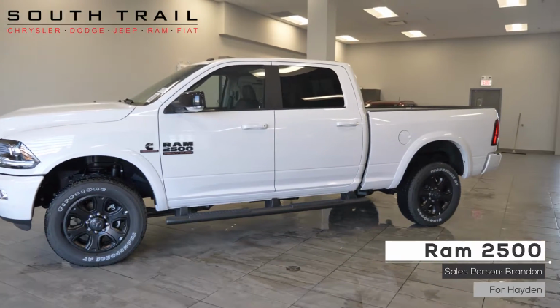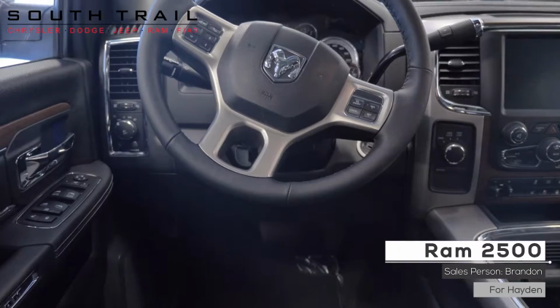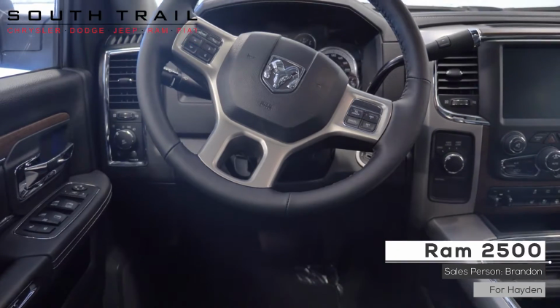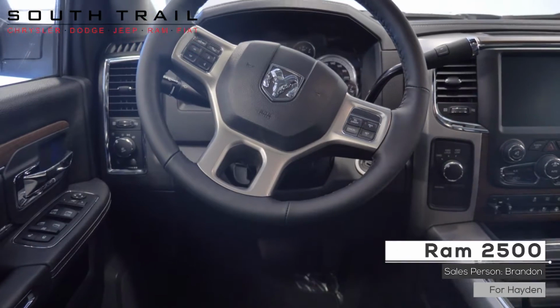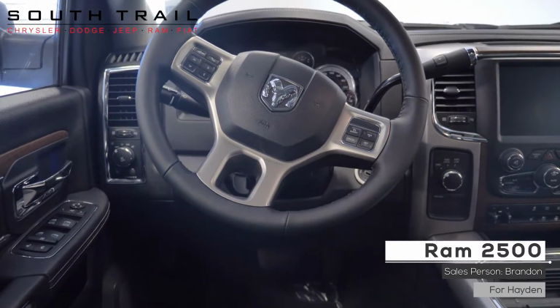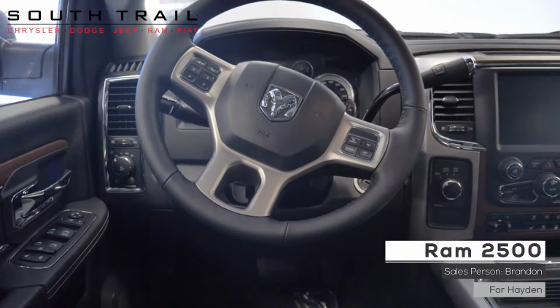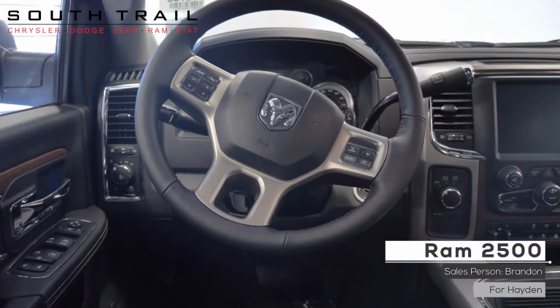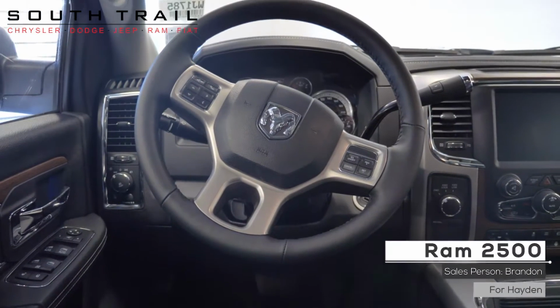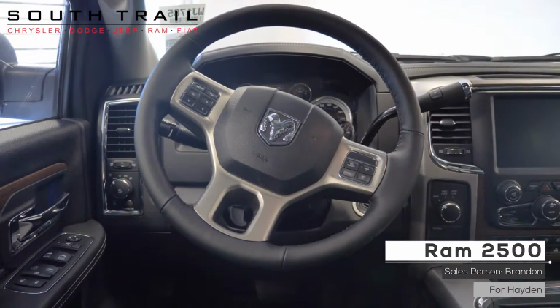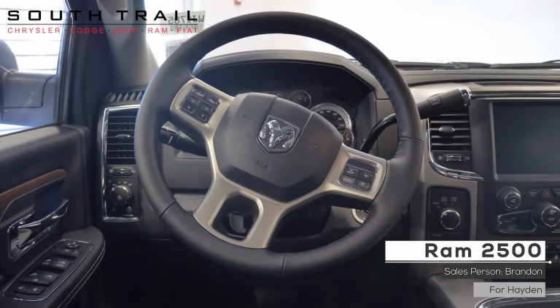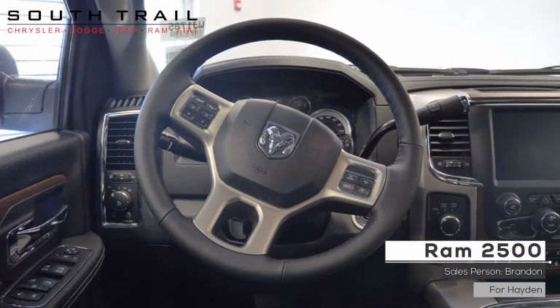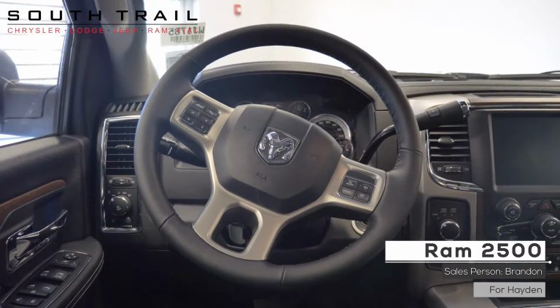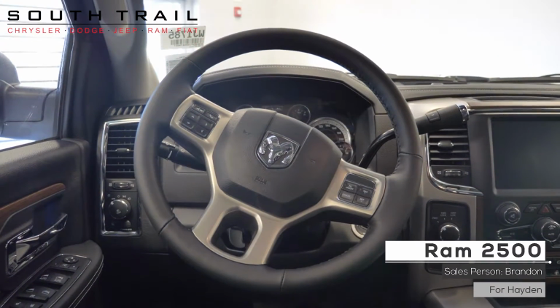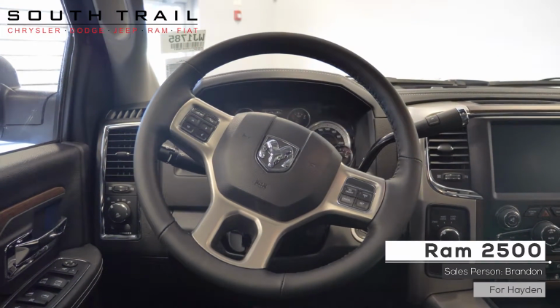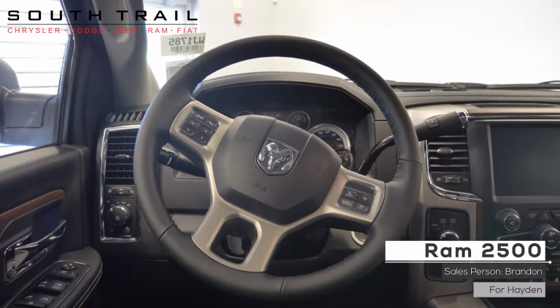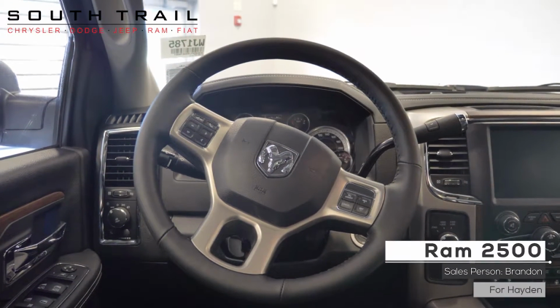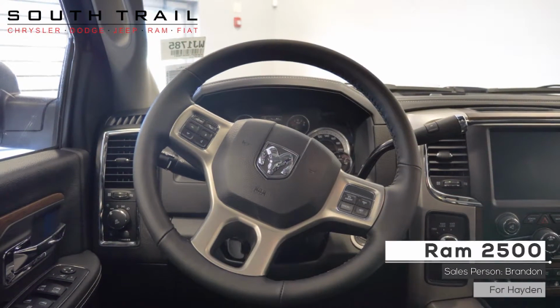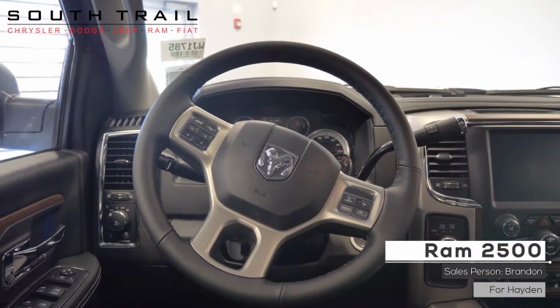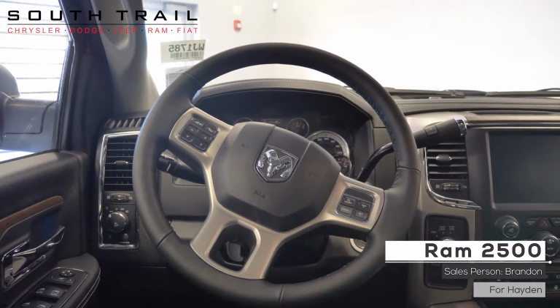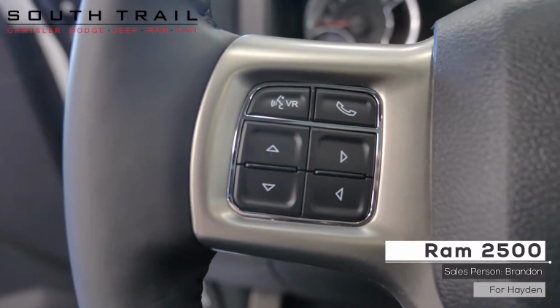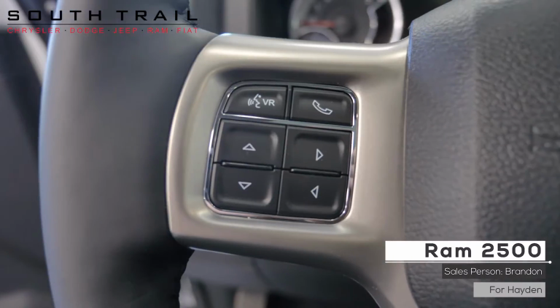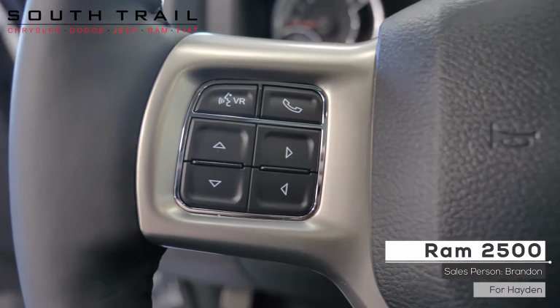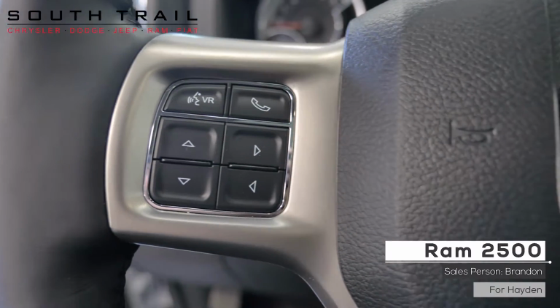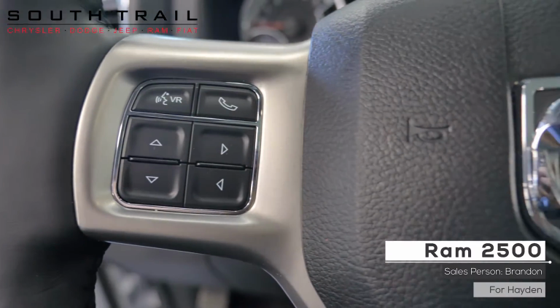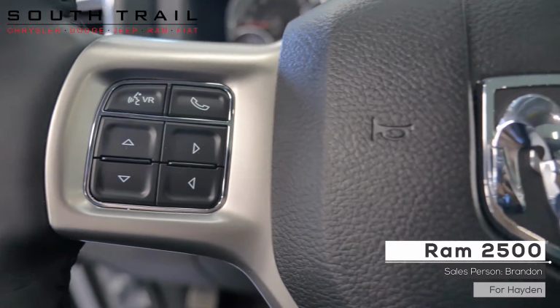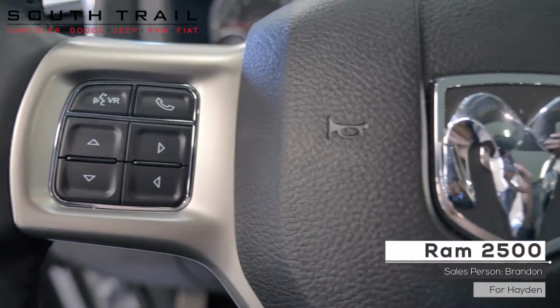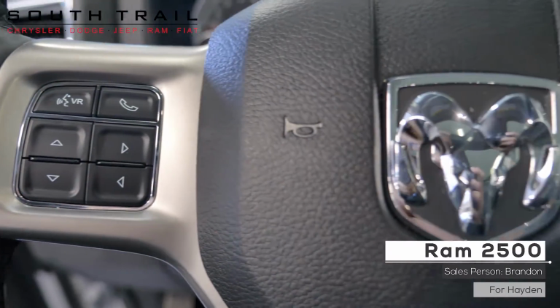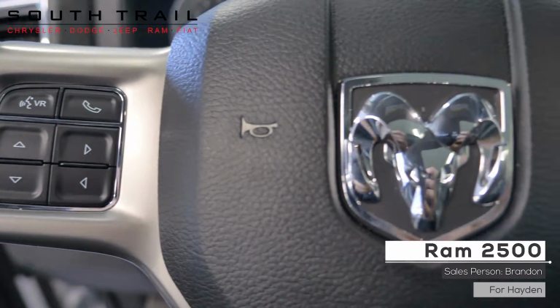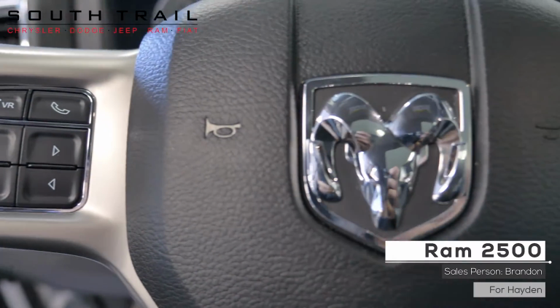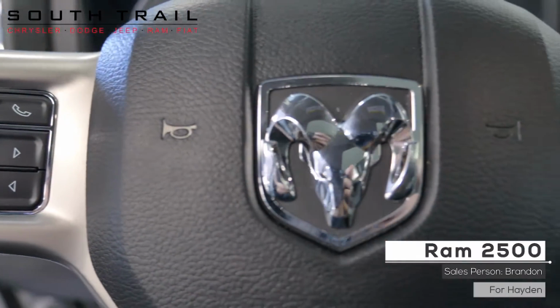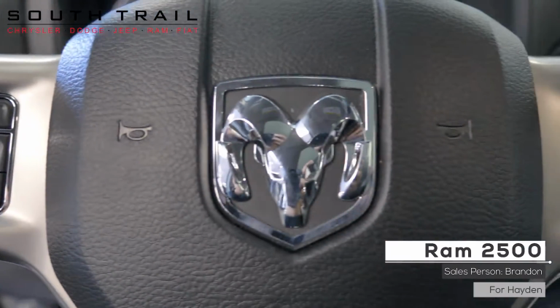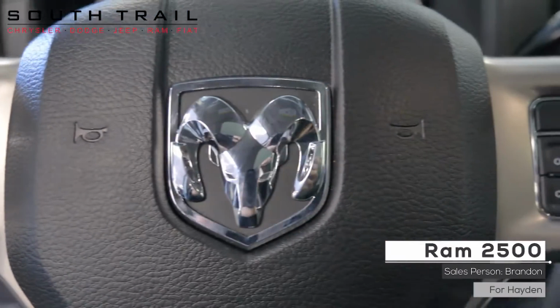This vehicle includes a remote start system, automatic headlamps, and steering wheel mounted audio controls with cruise control.